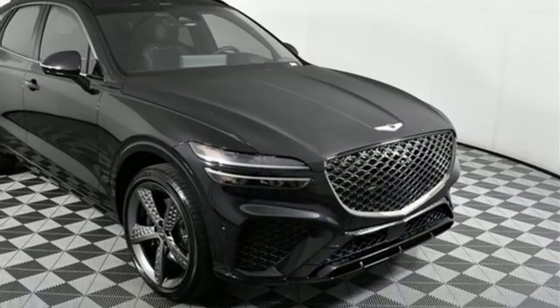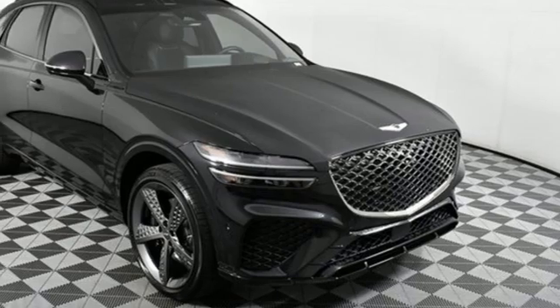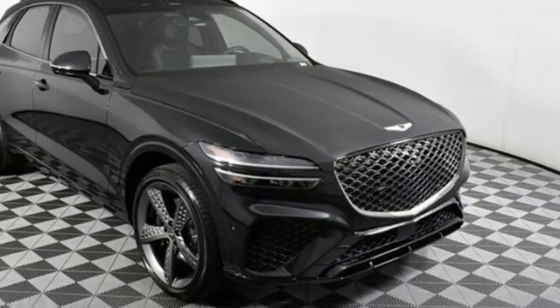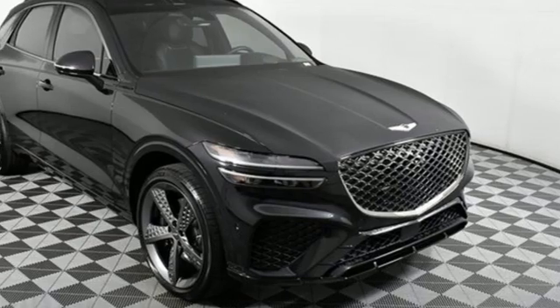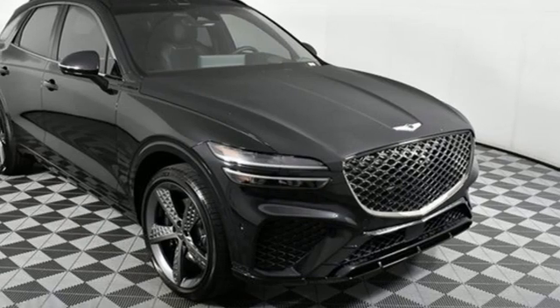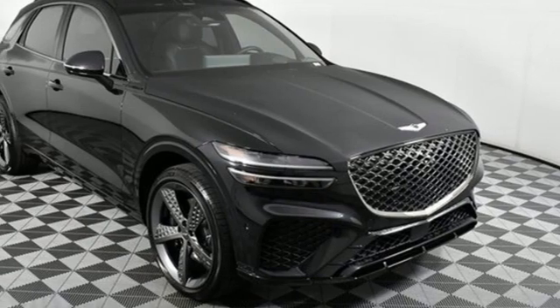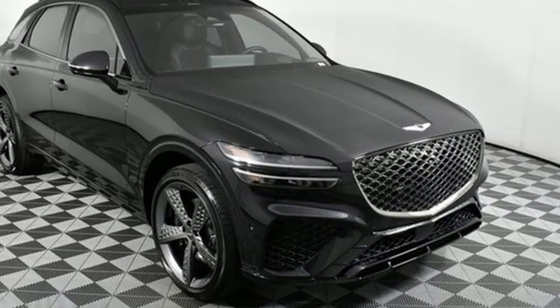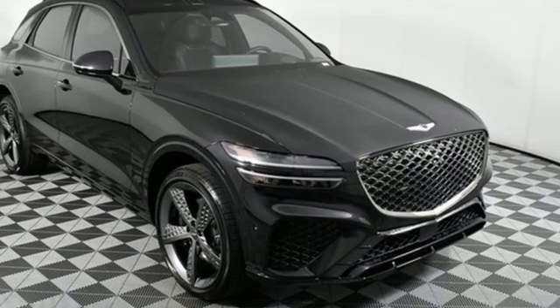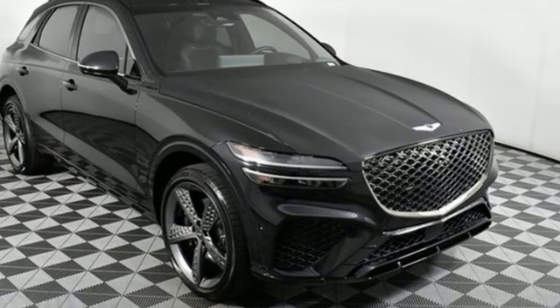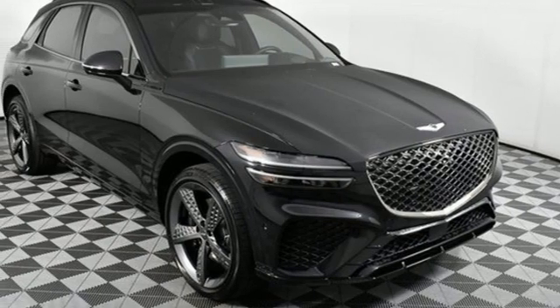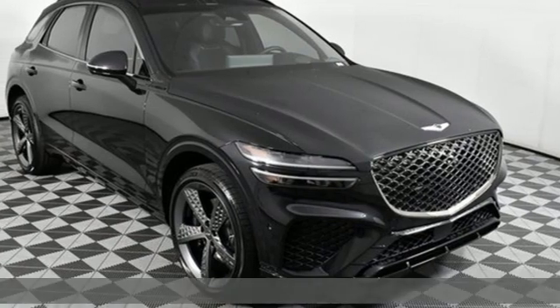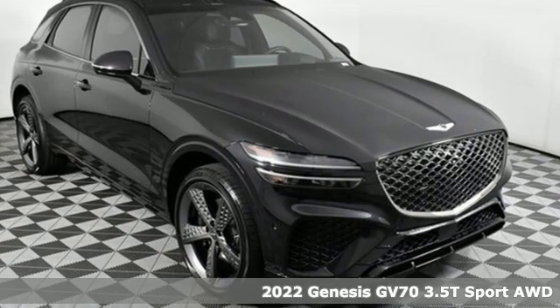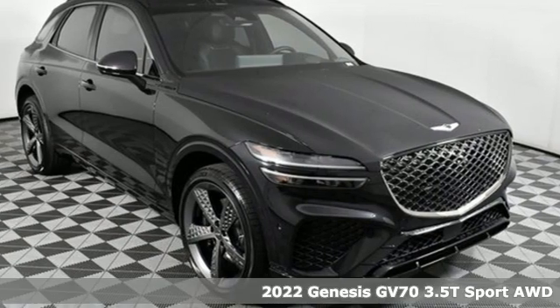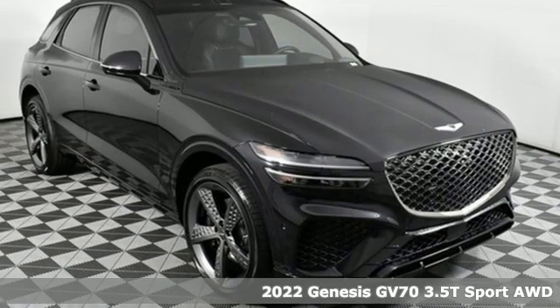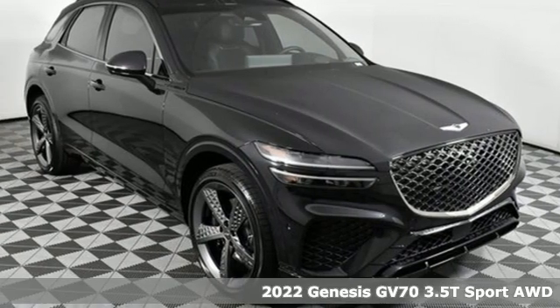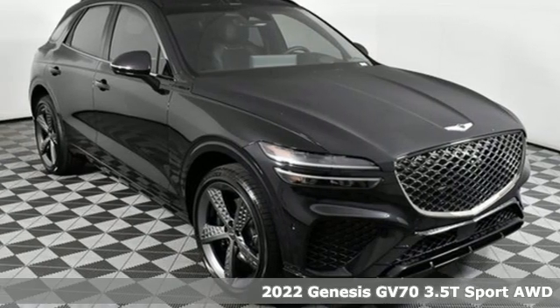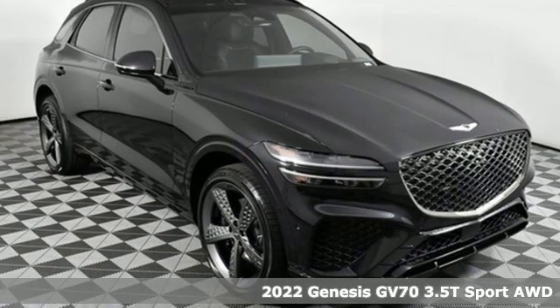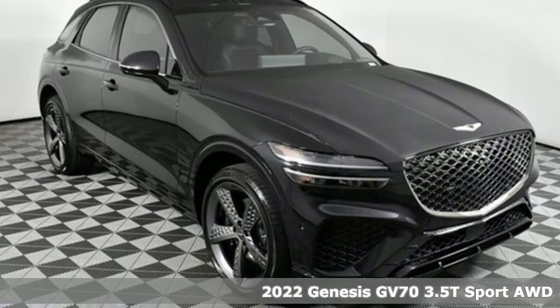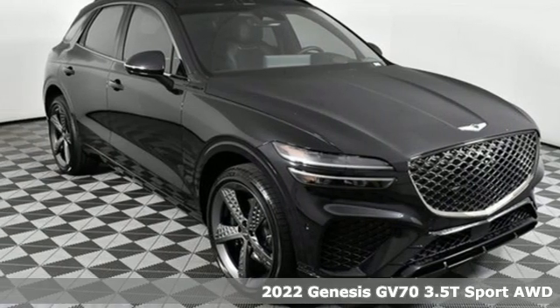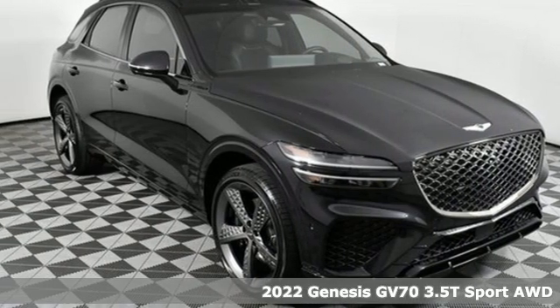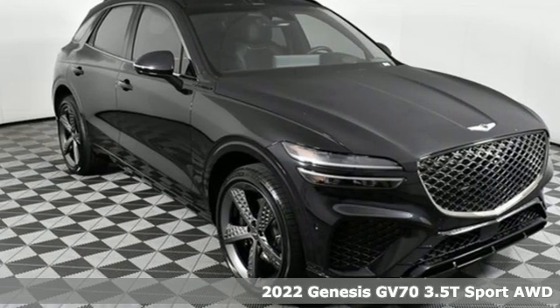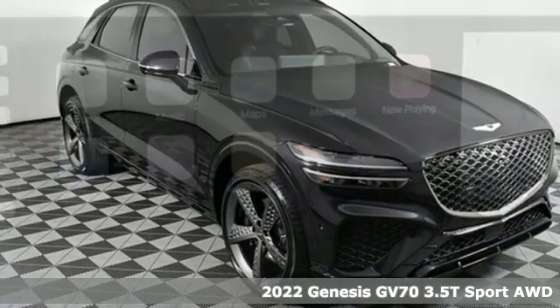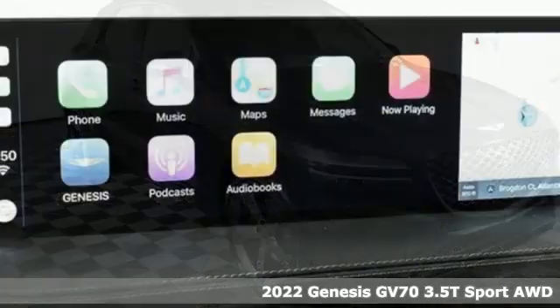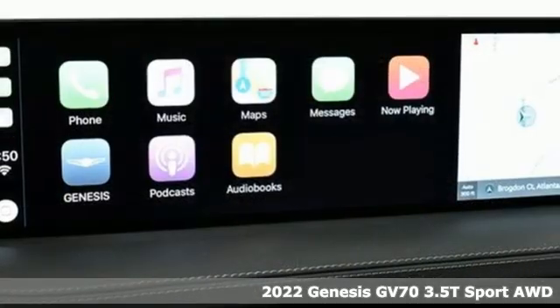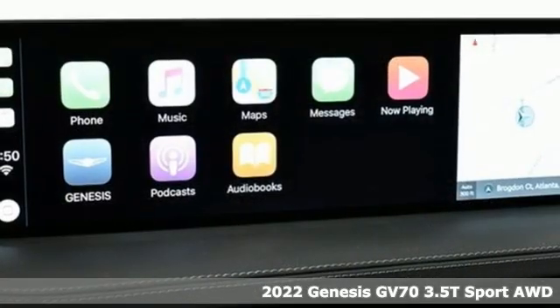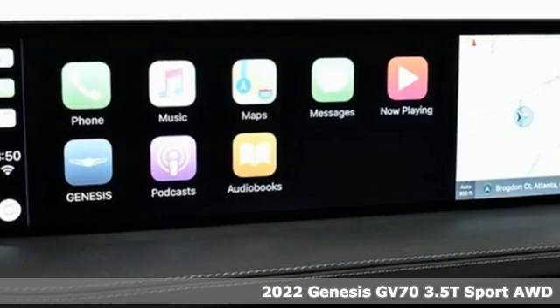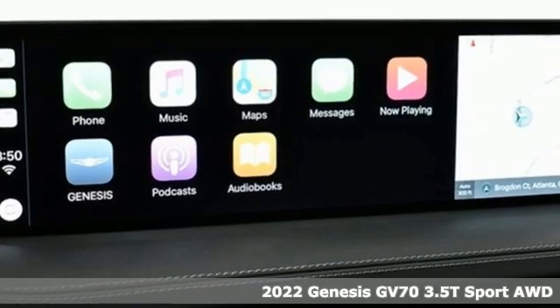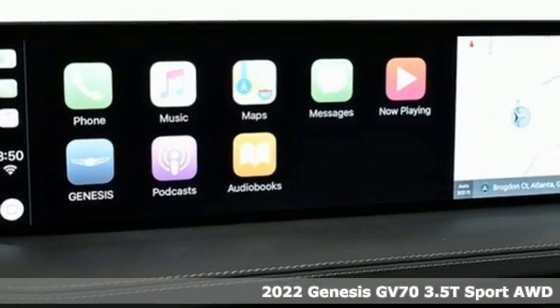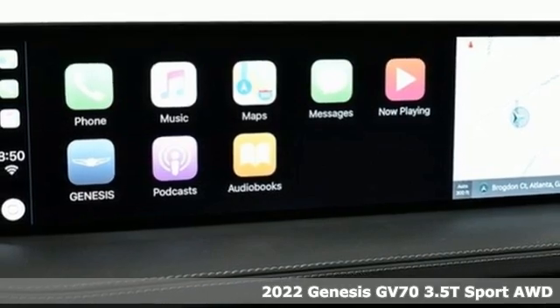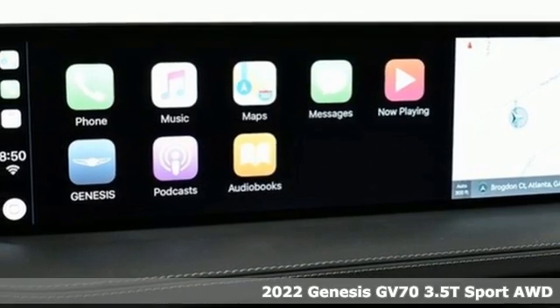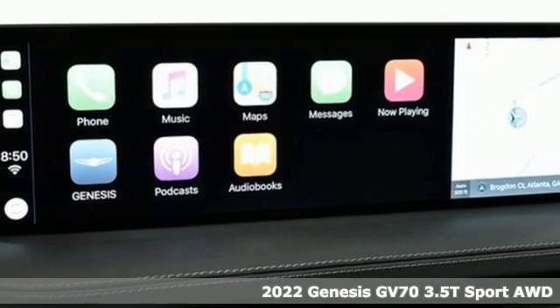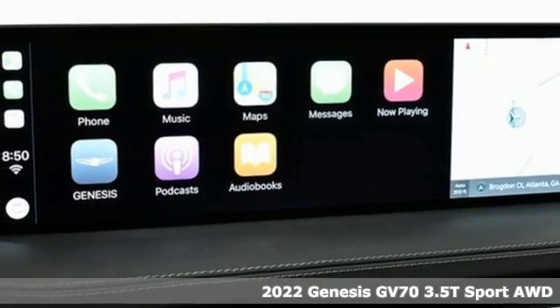It's a new 2022 Genesis GV70. Look at luxury from a fresh perspective.